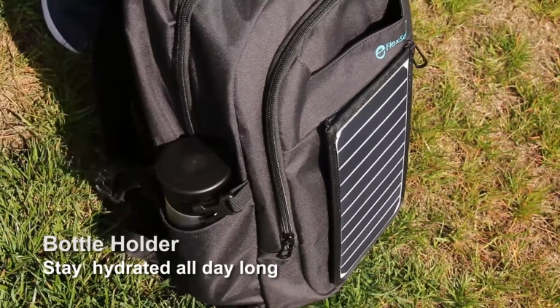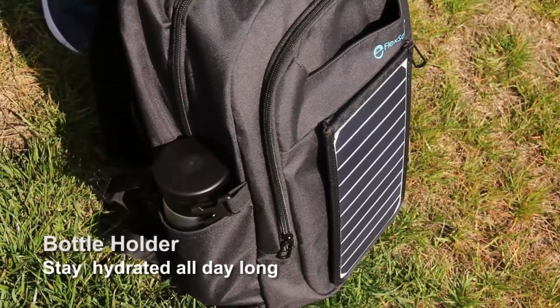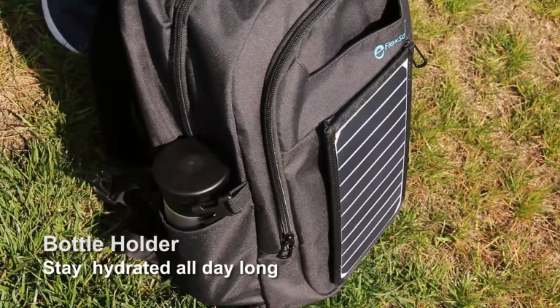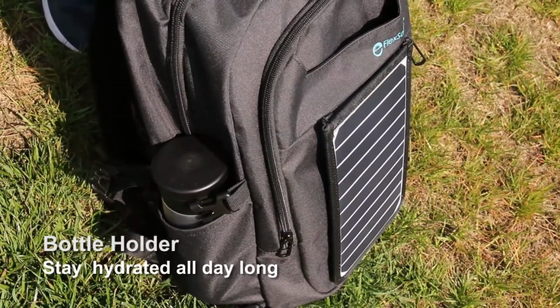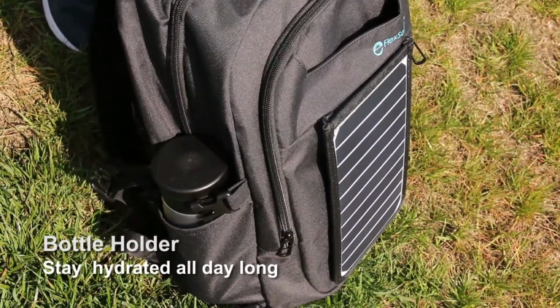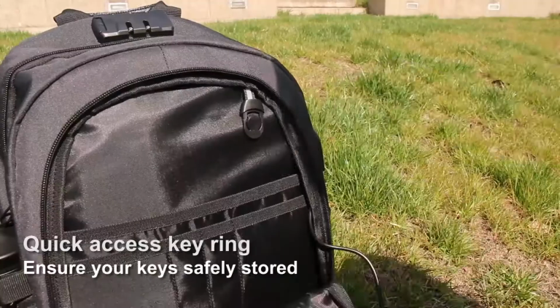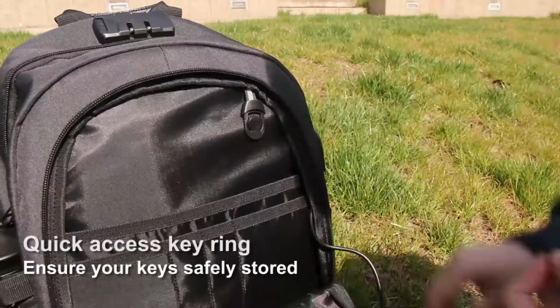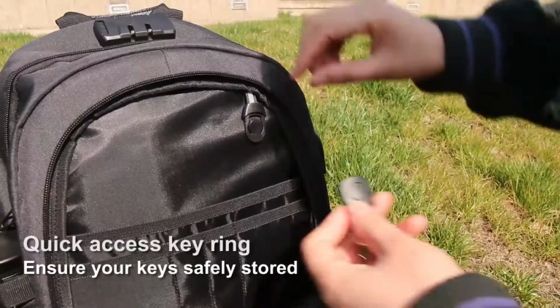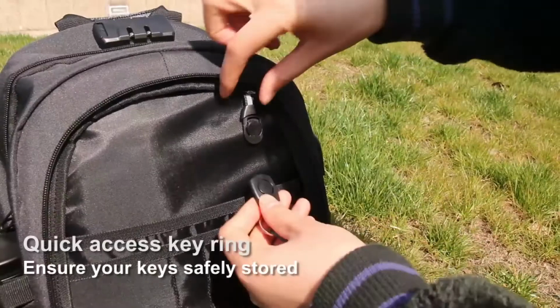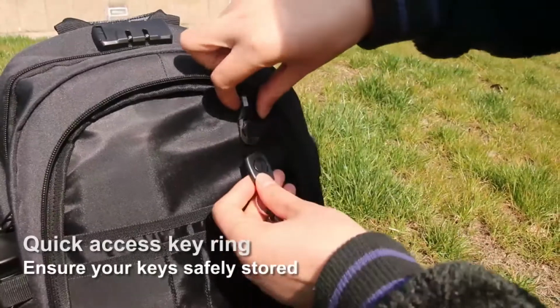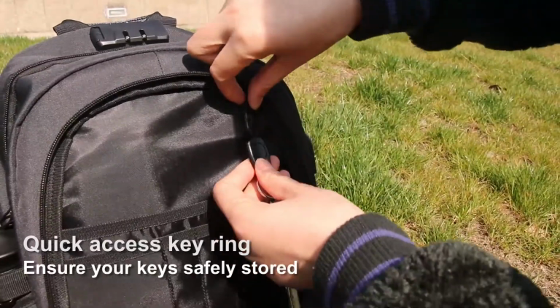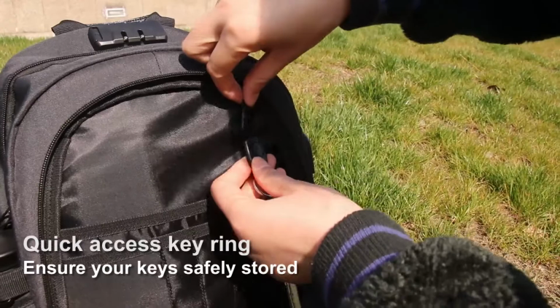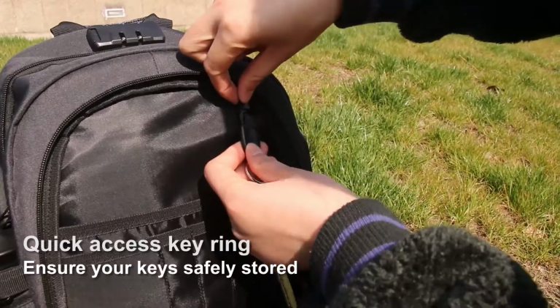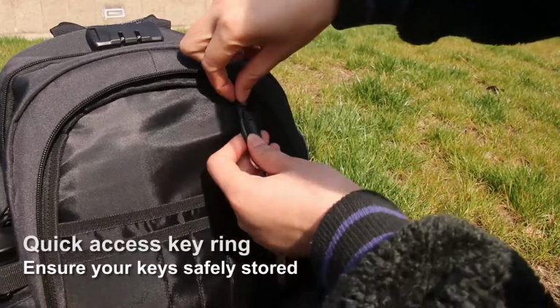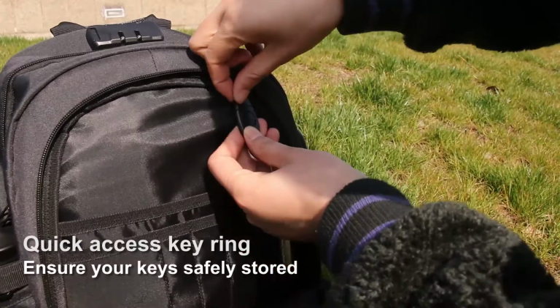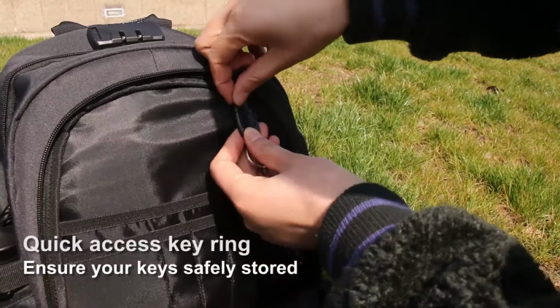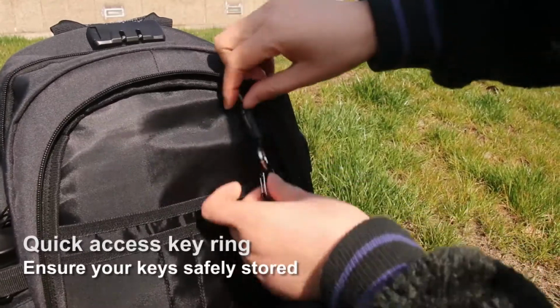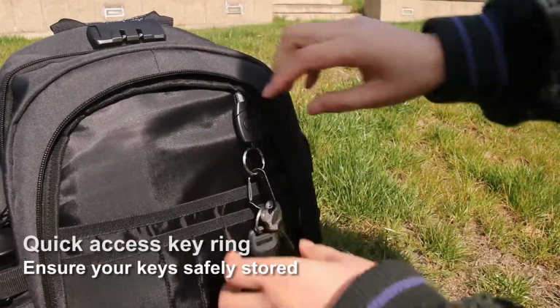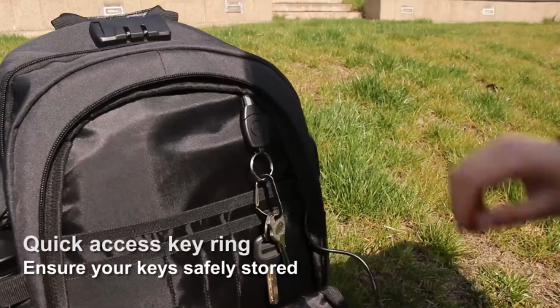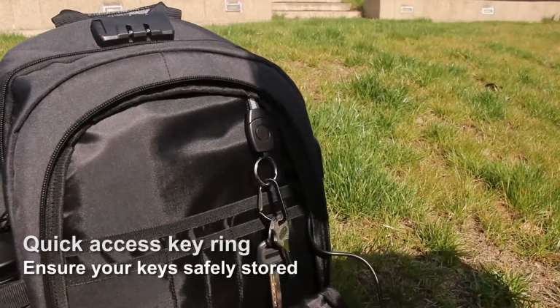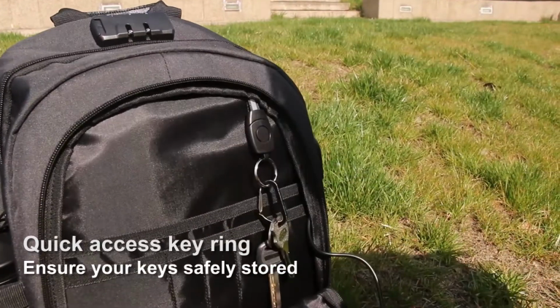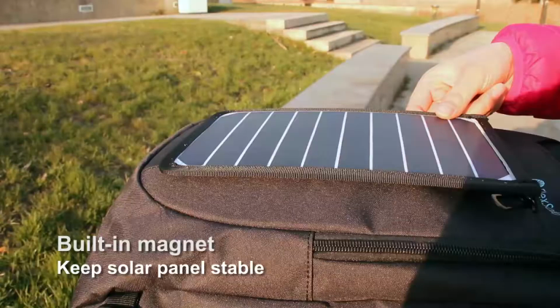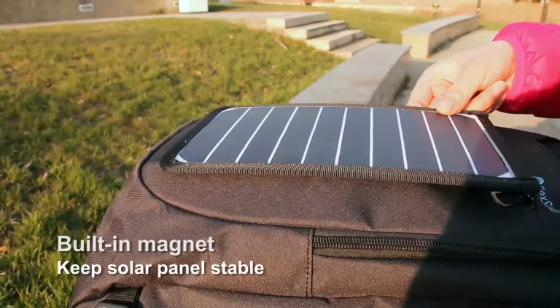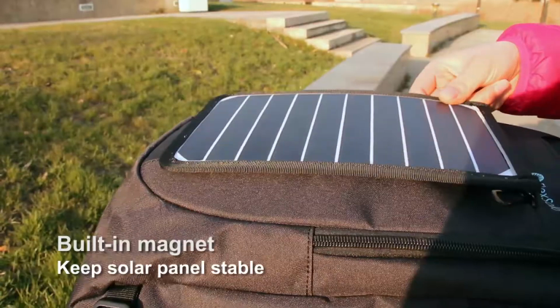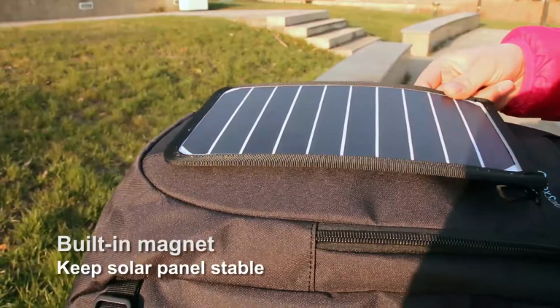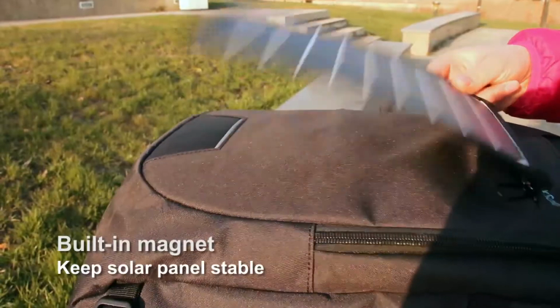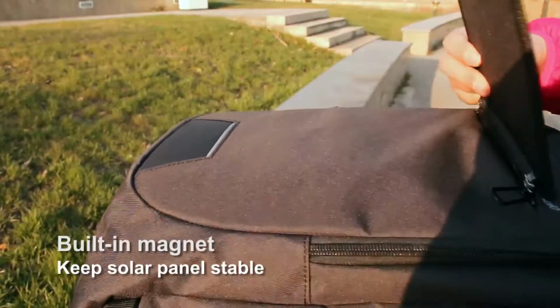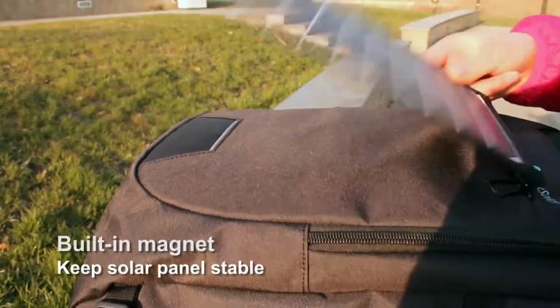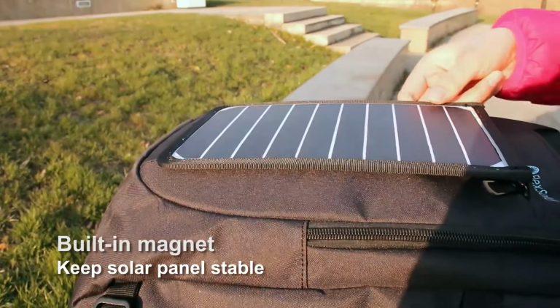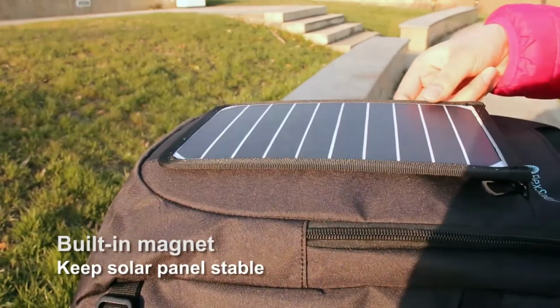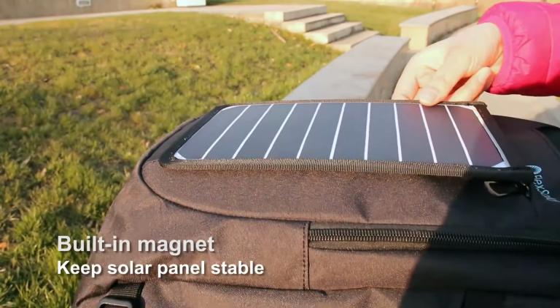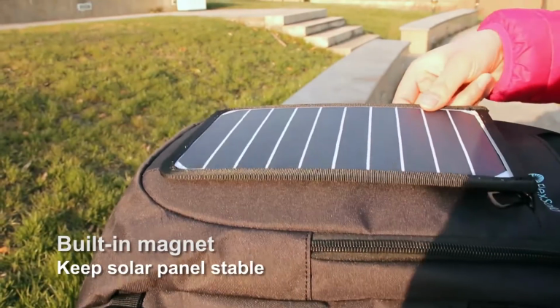A quick access keyring helps to store keys. A built-in magnet will keep the solar panel stable.